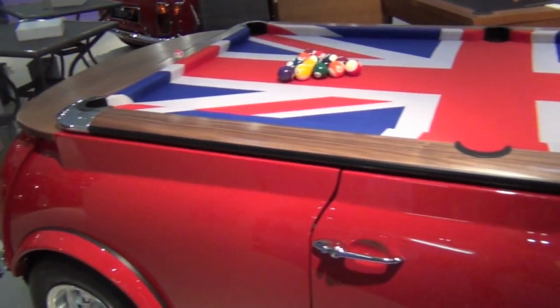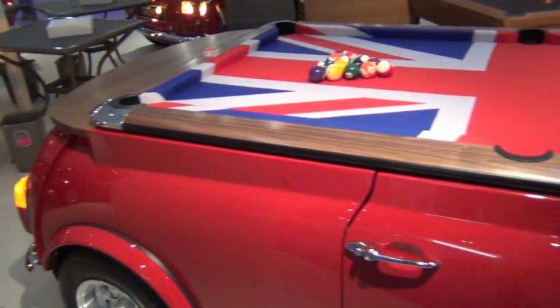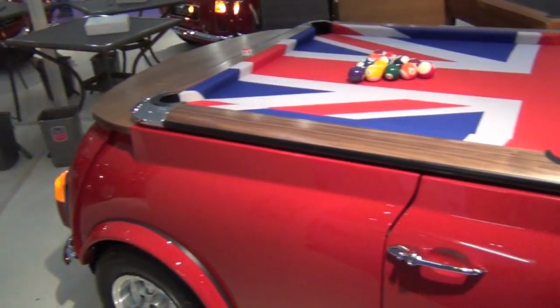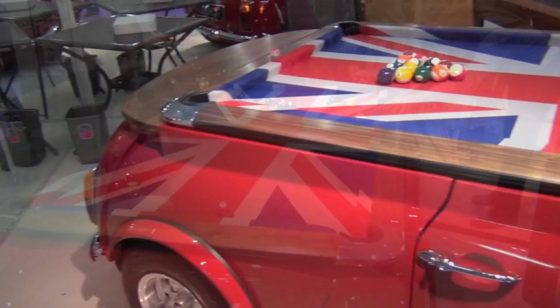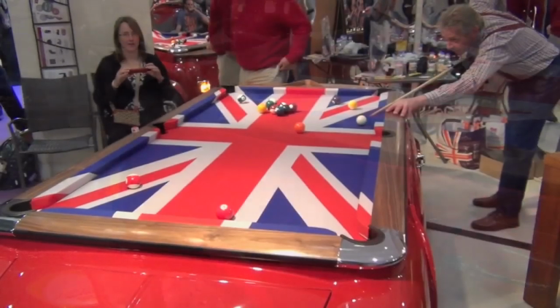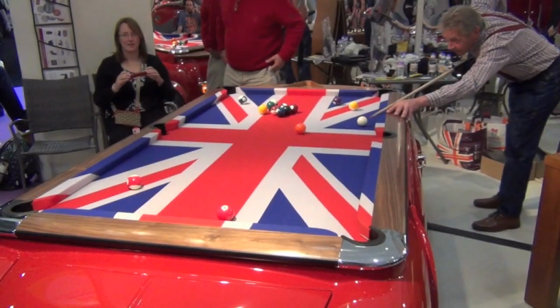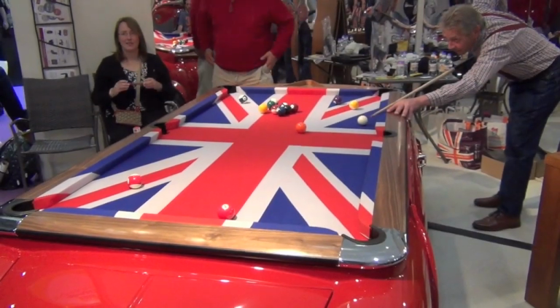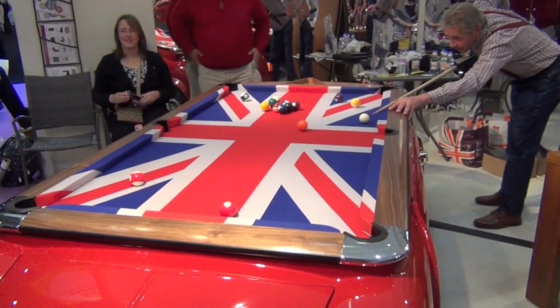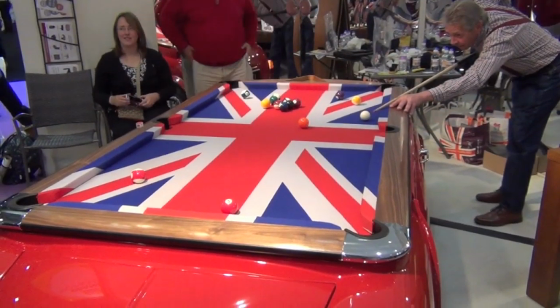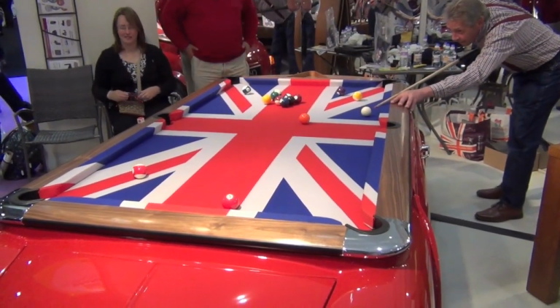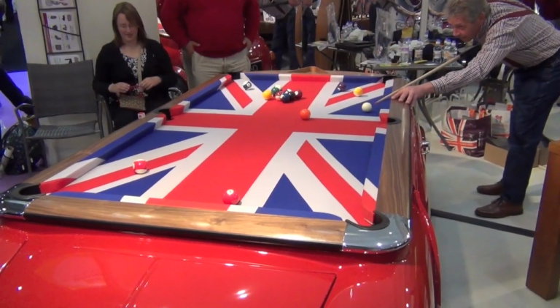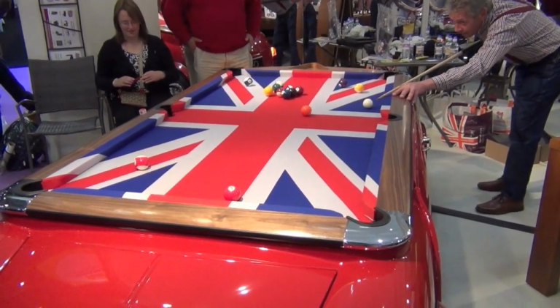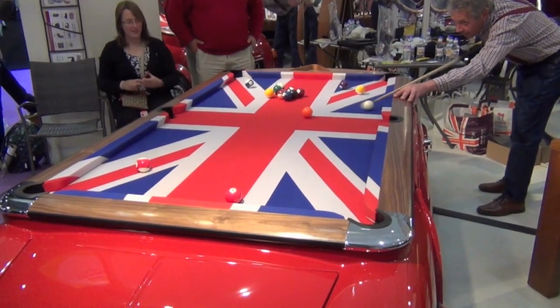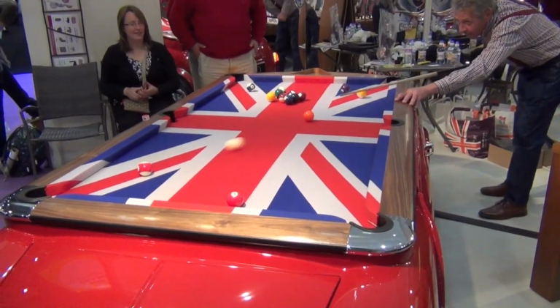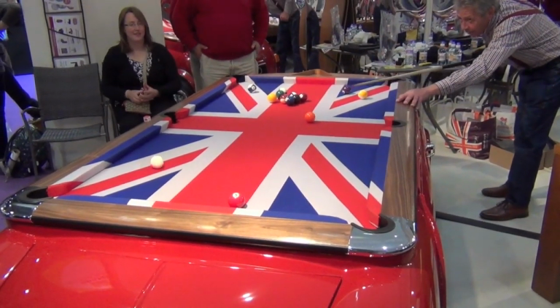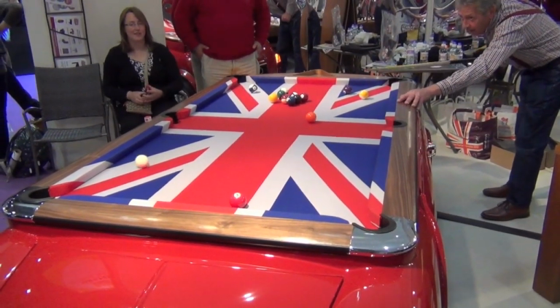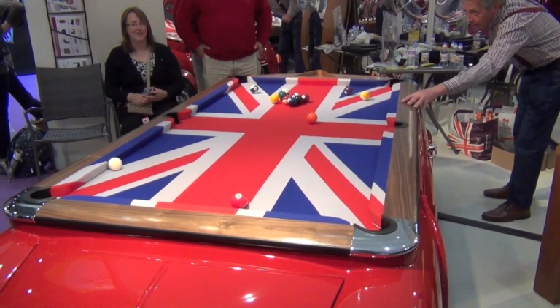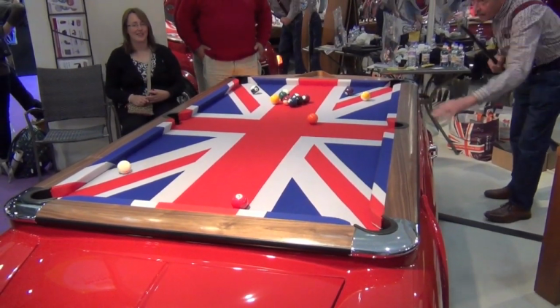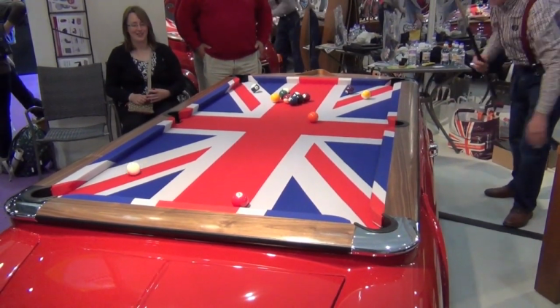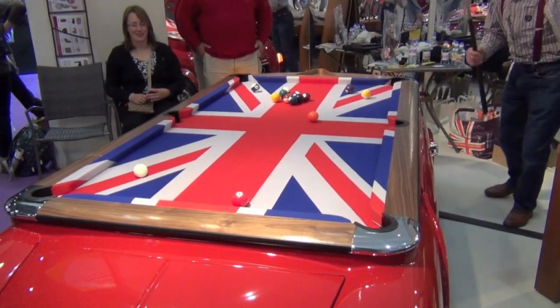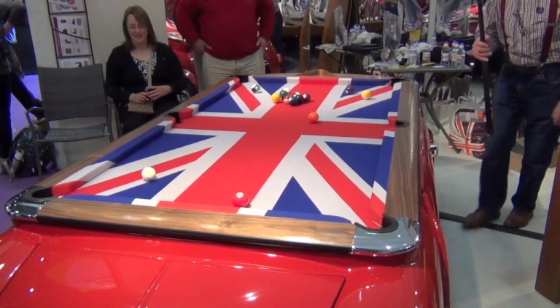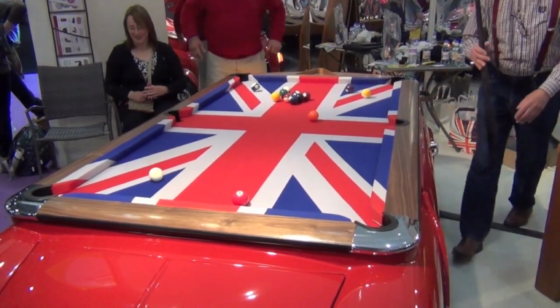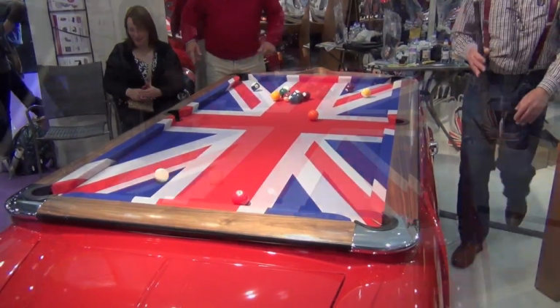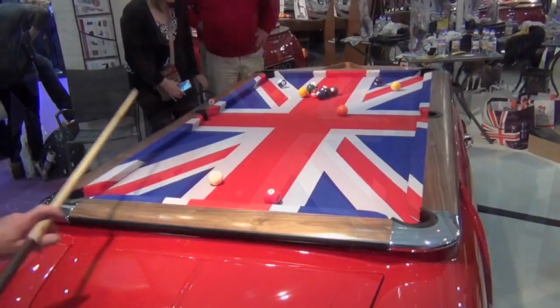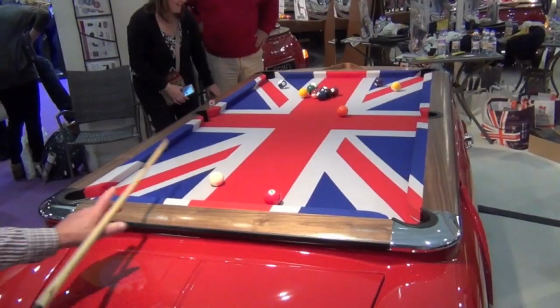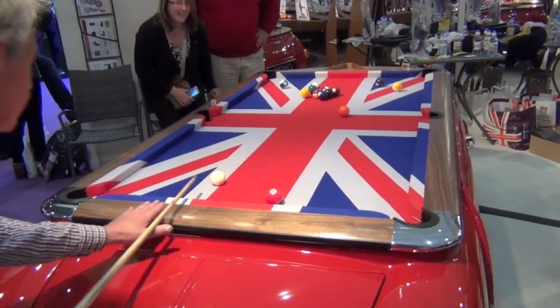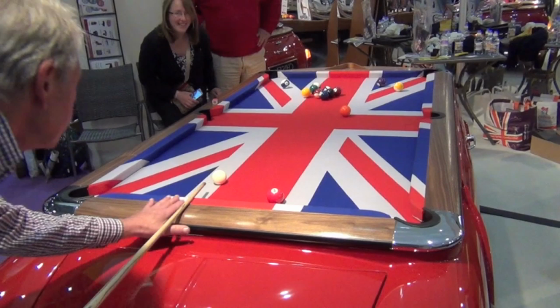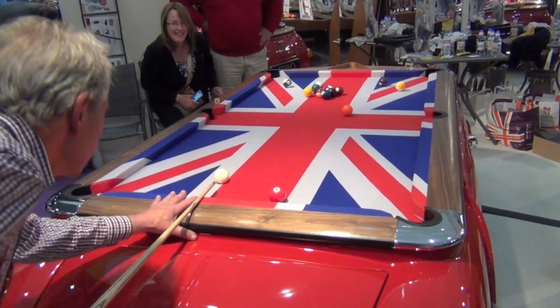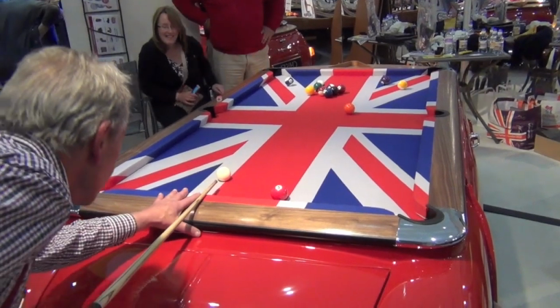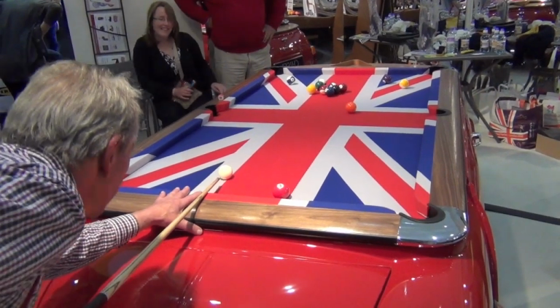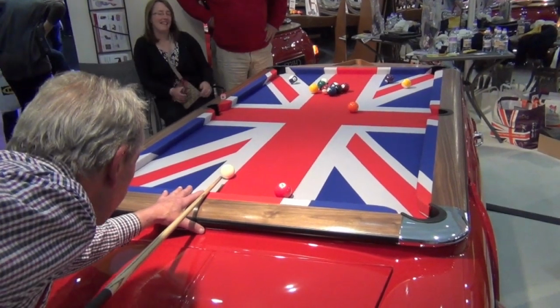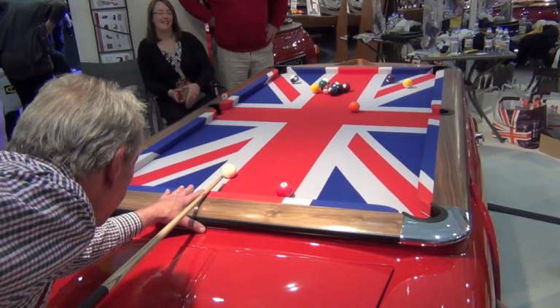Here we see the incredible Mini Cooper pool table's inventor and engineer, Doug Cottam, ably demonstrating how well the table plays.